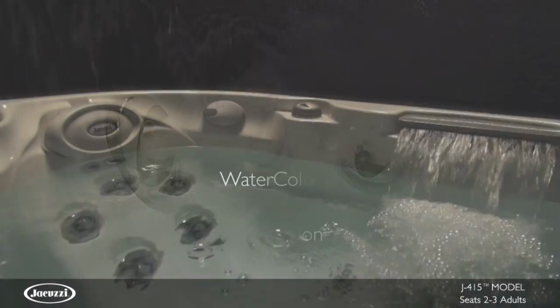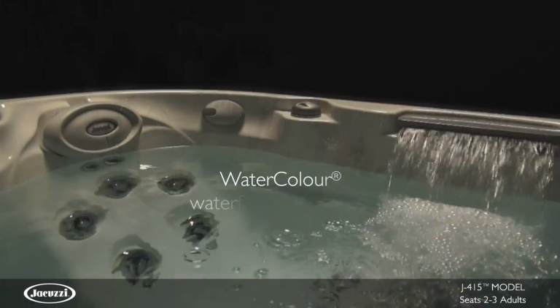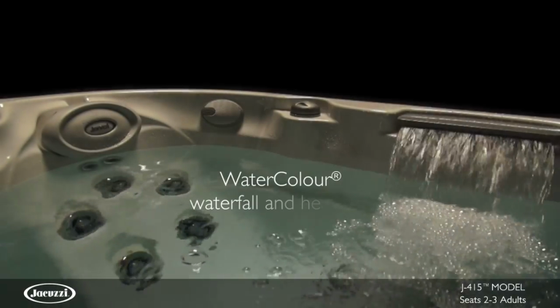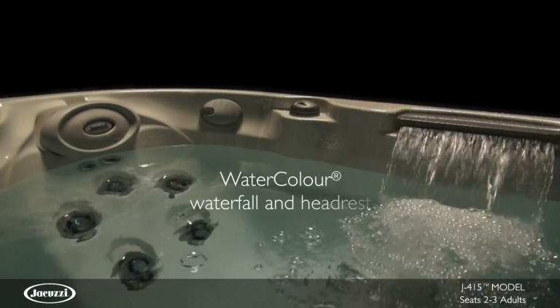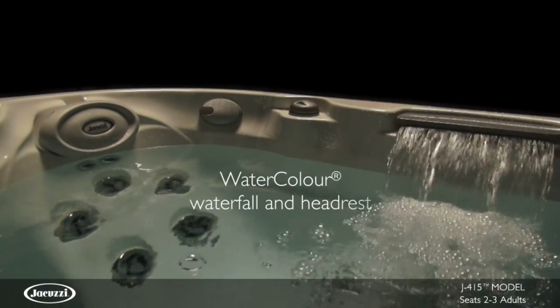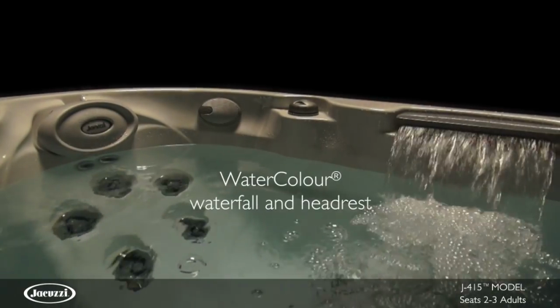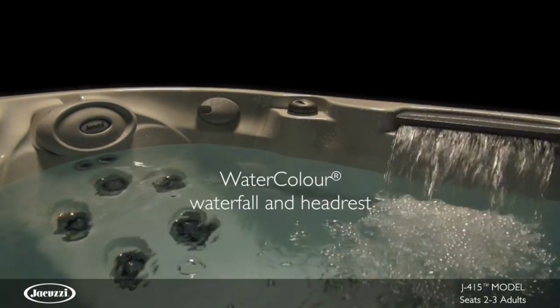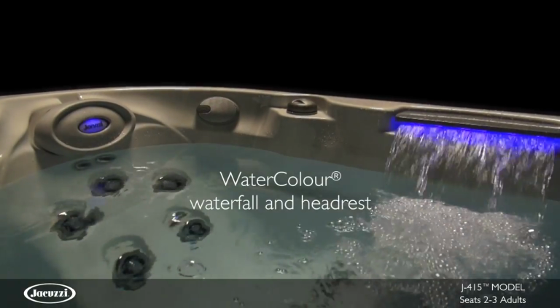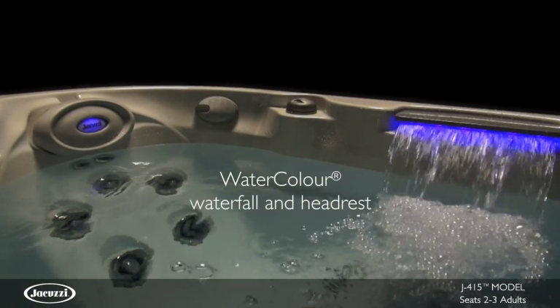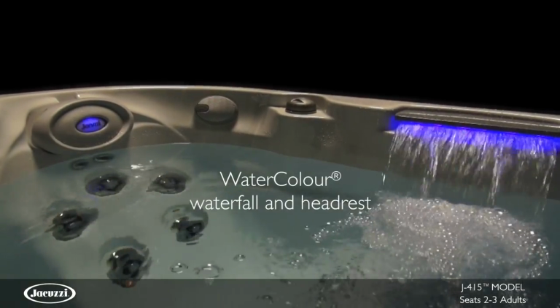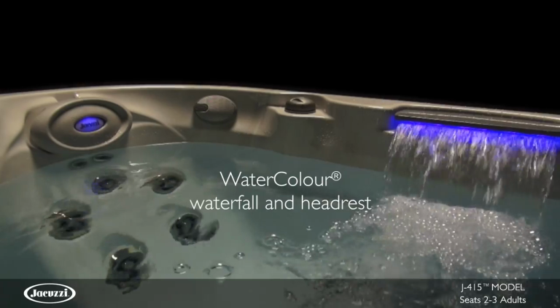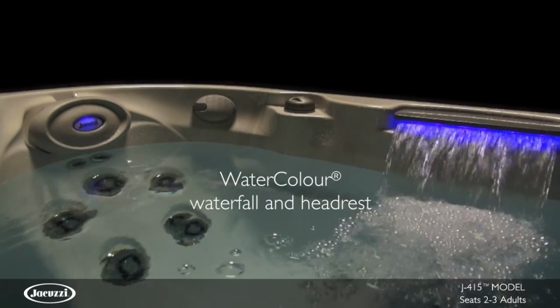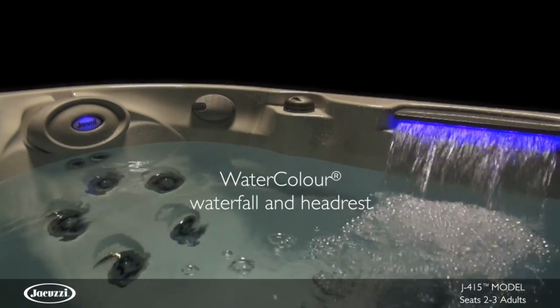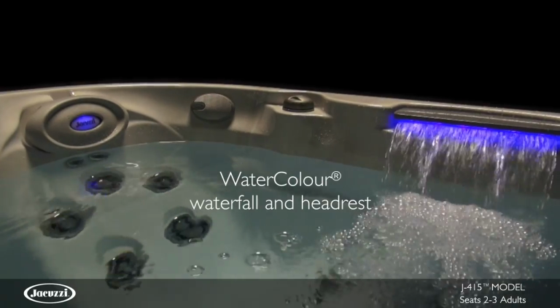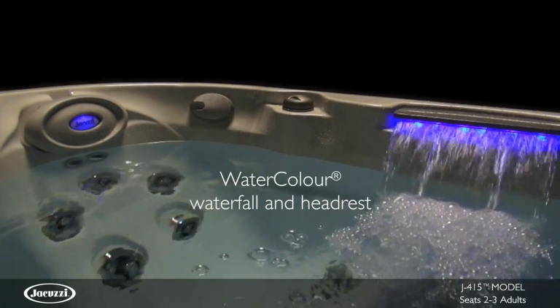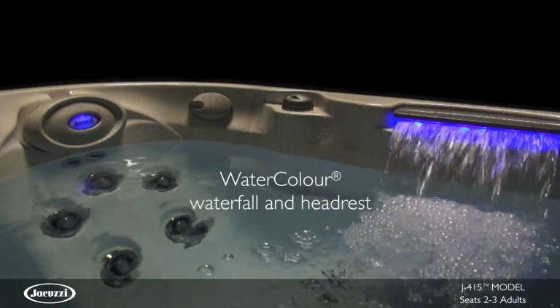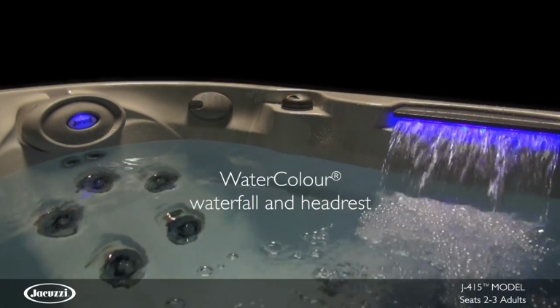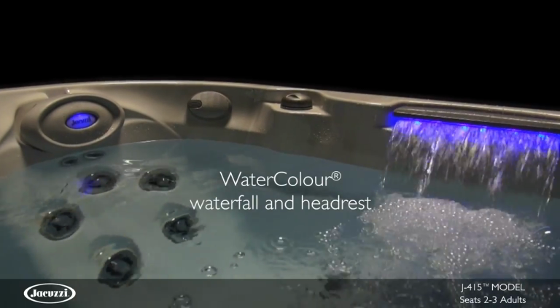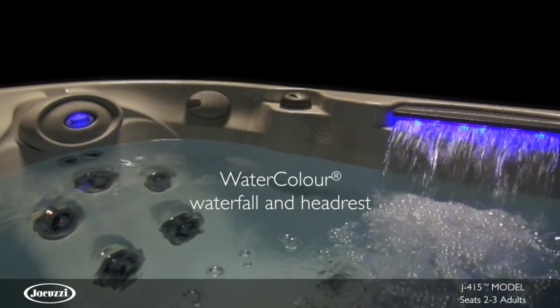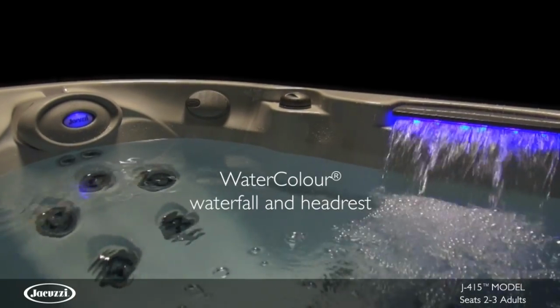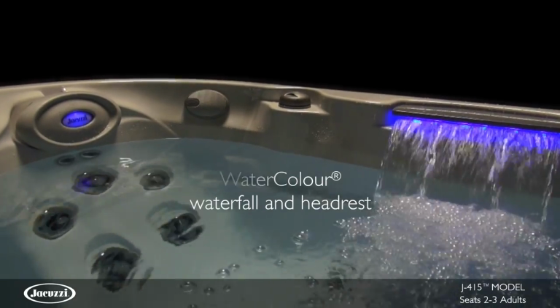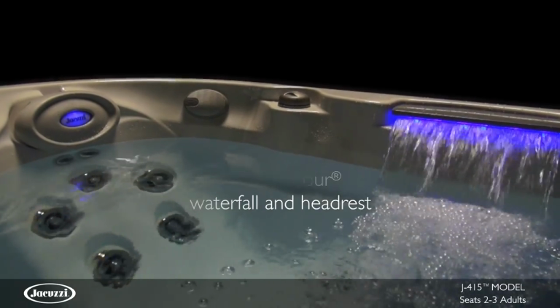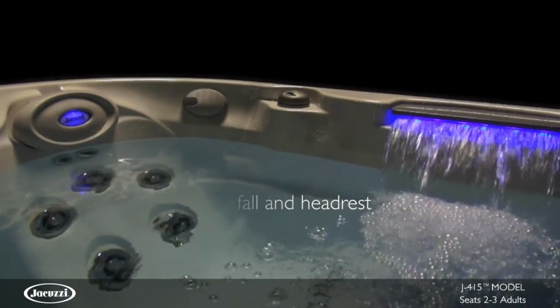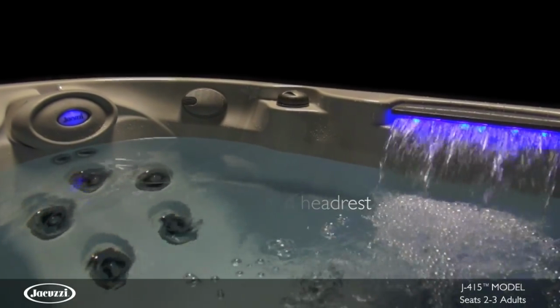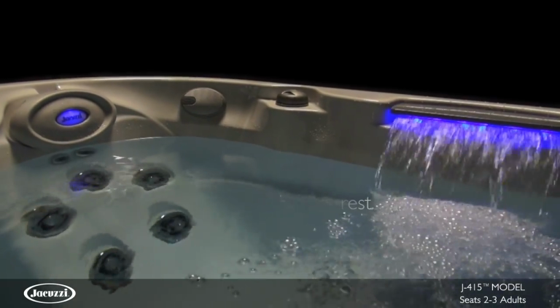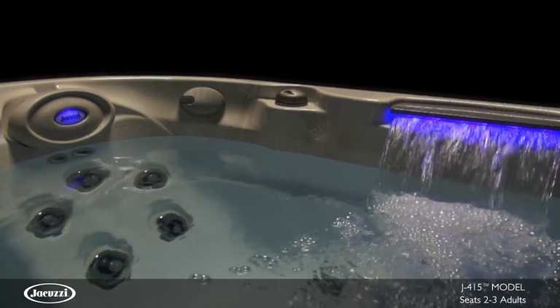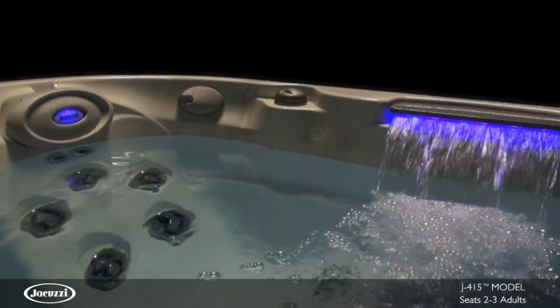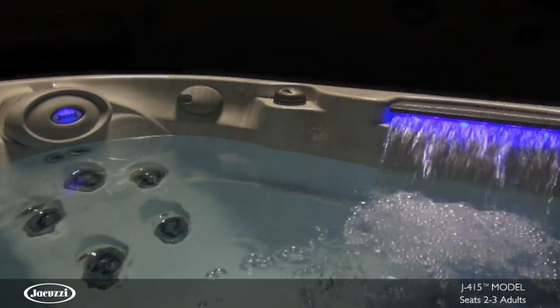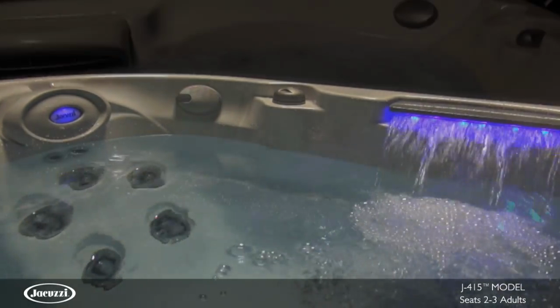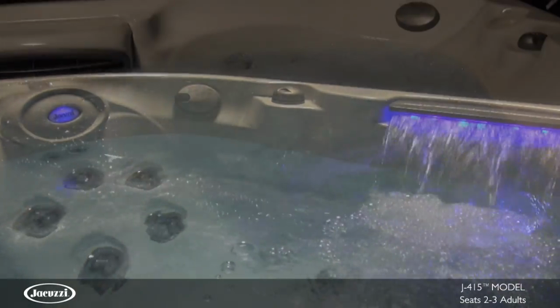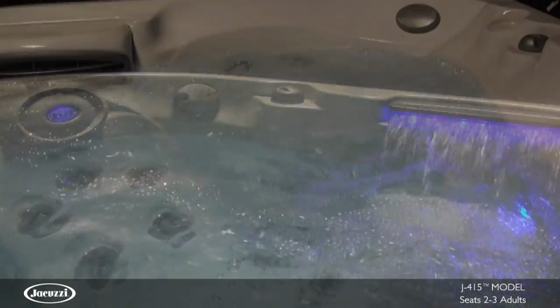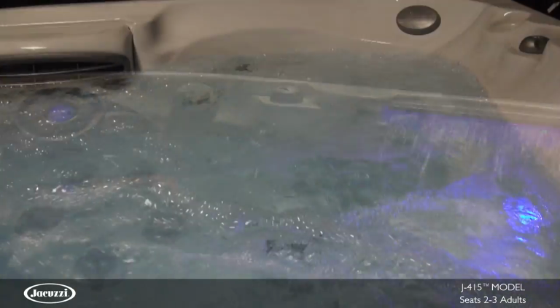Watercolor LED lights illuminate the waterfall and headrest to elevate your experience and add ambiance.